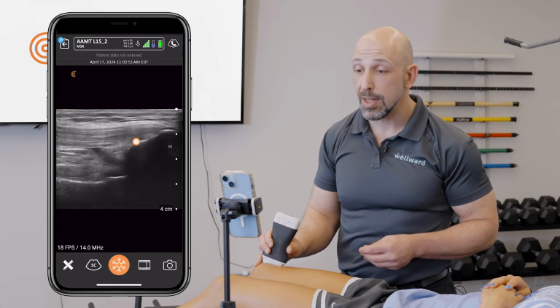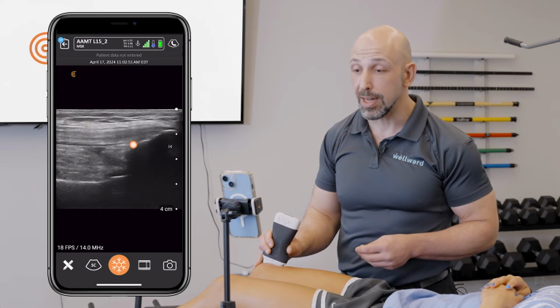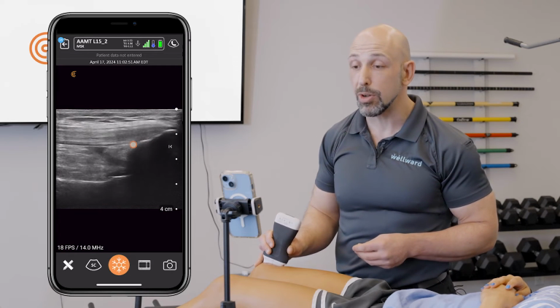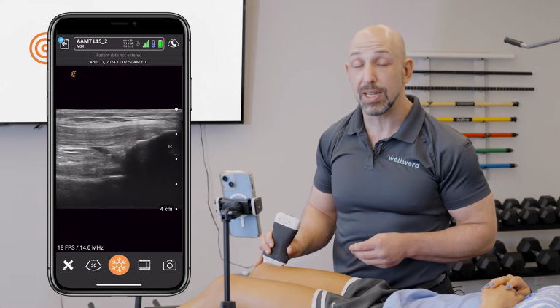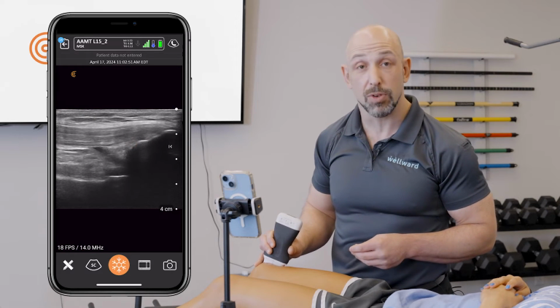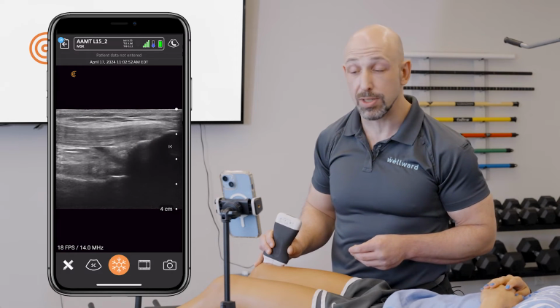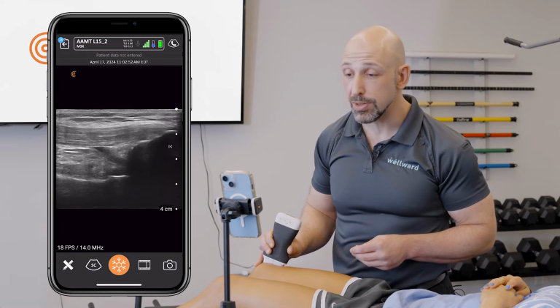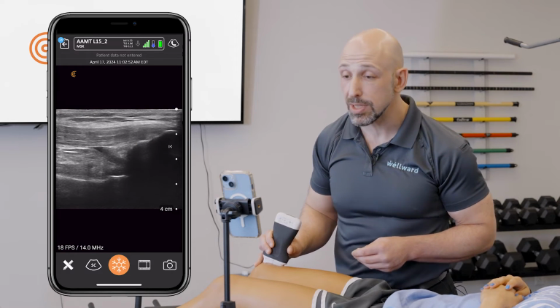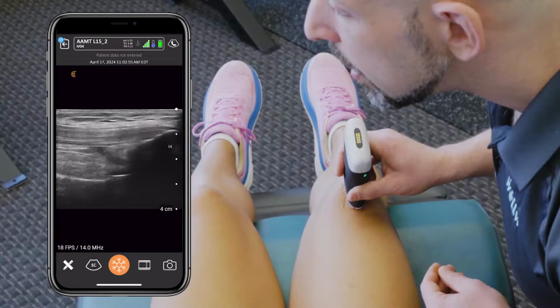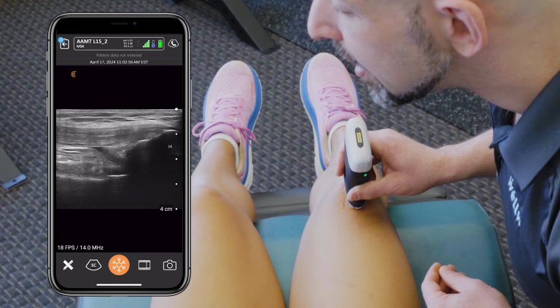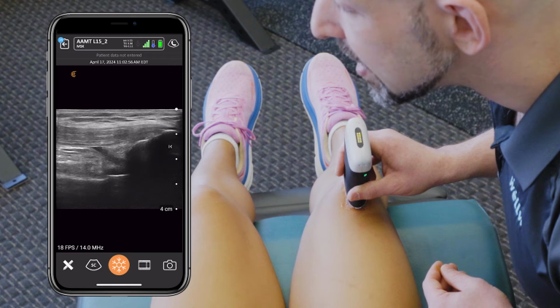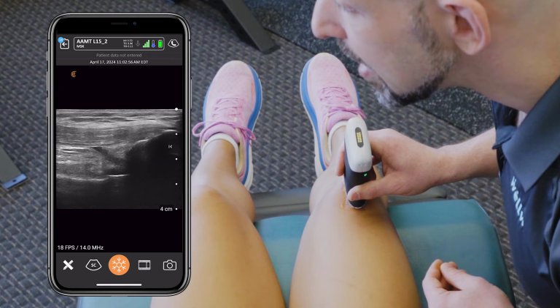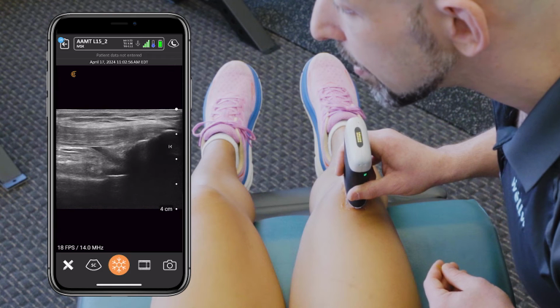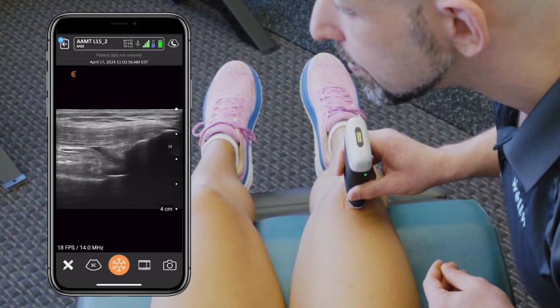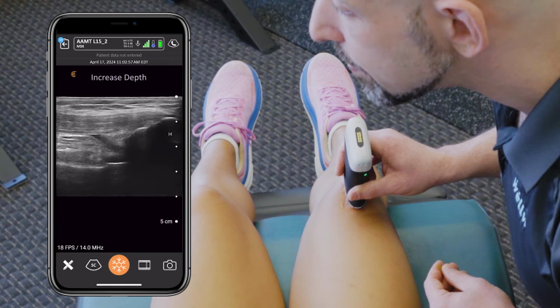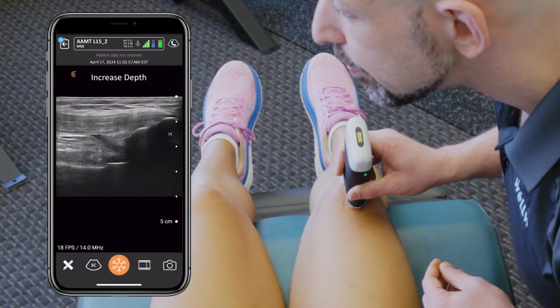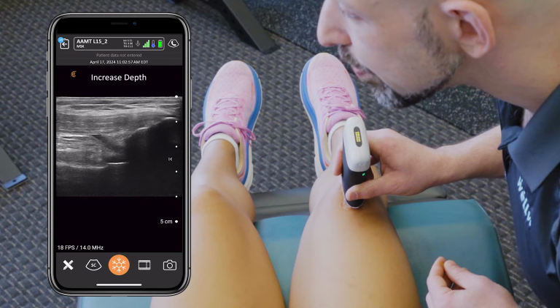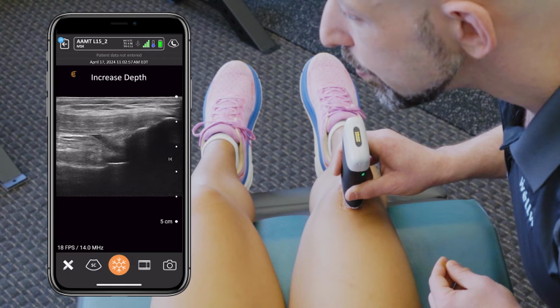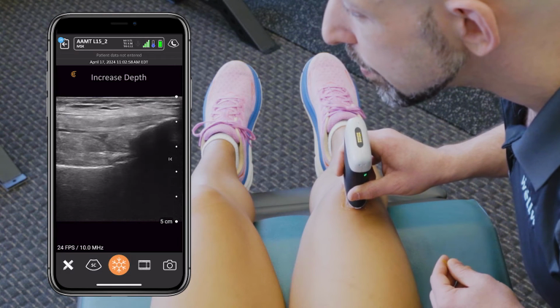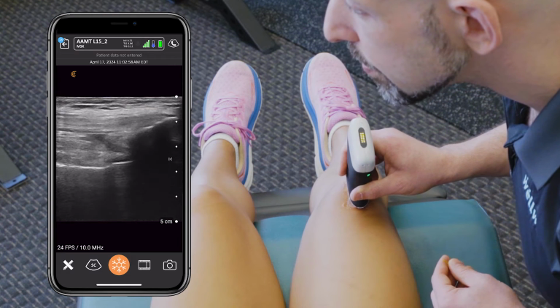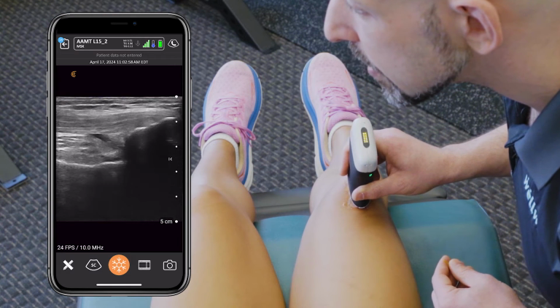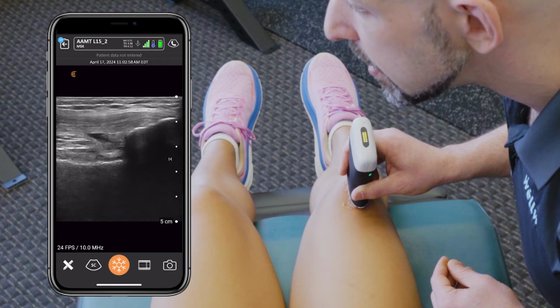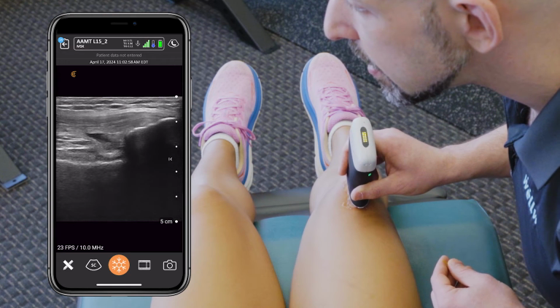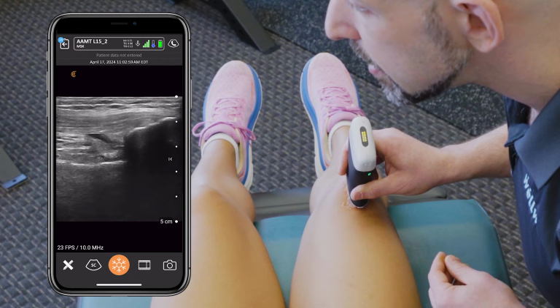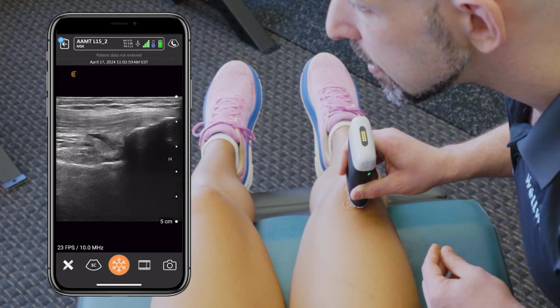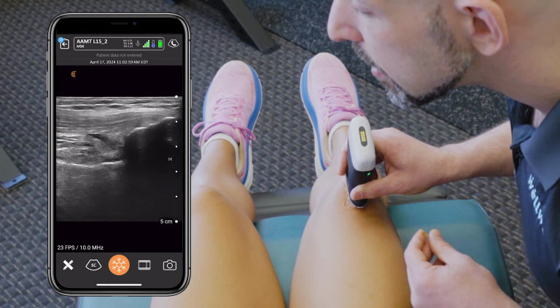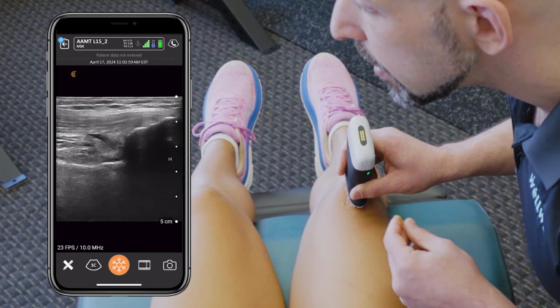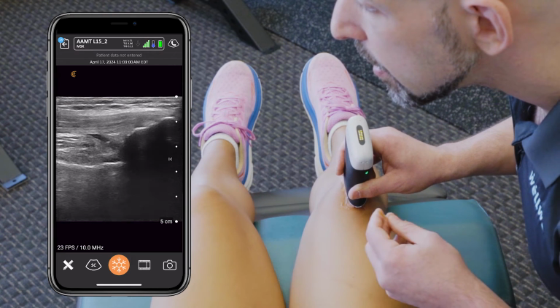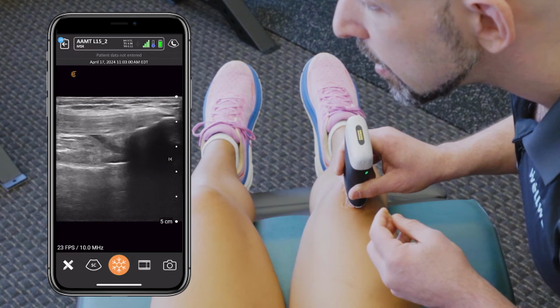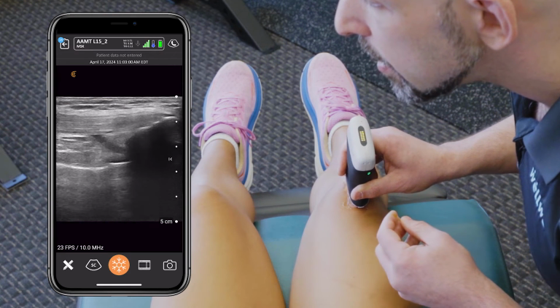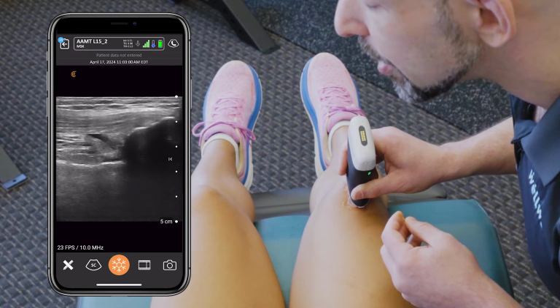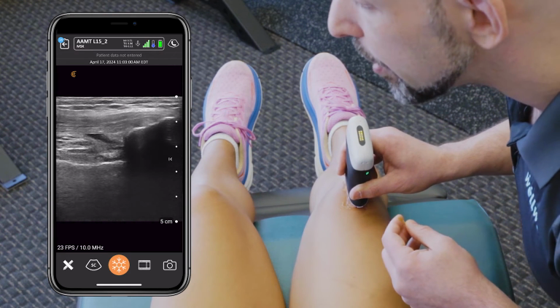Now going into the voice controls: increase depth. Needle mode.